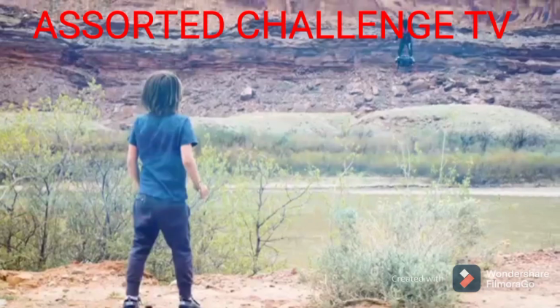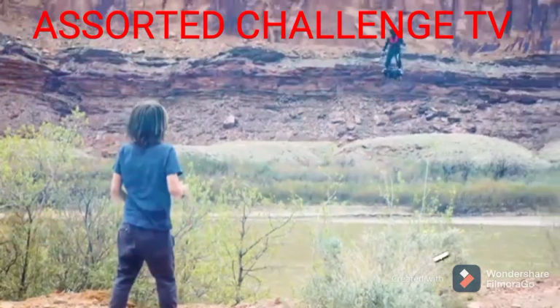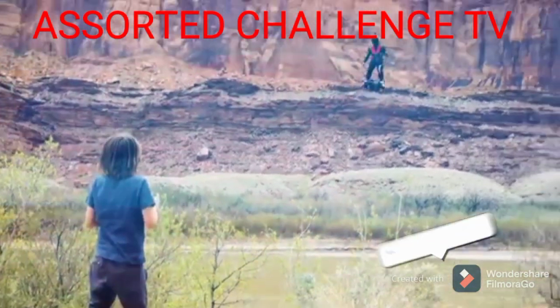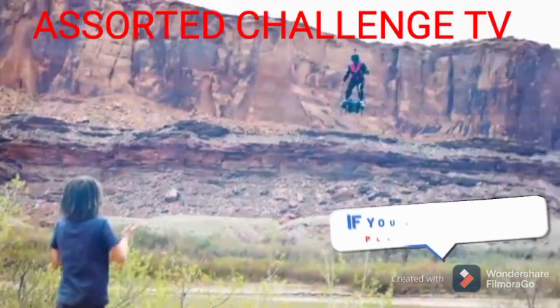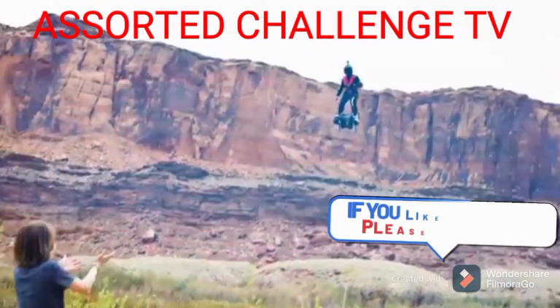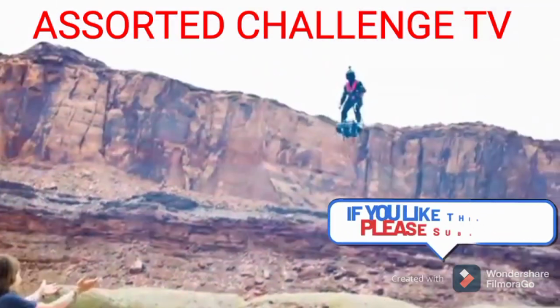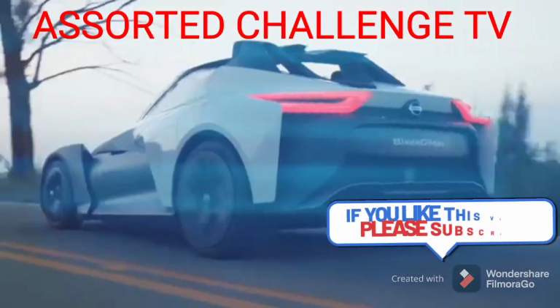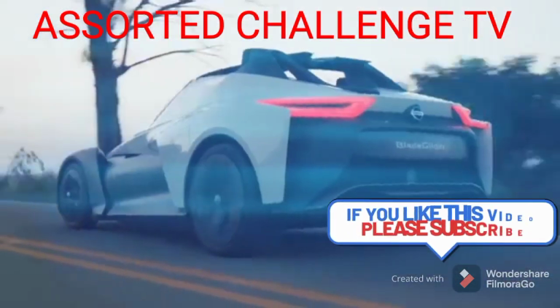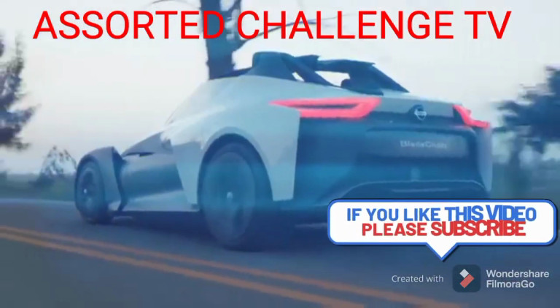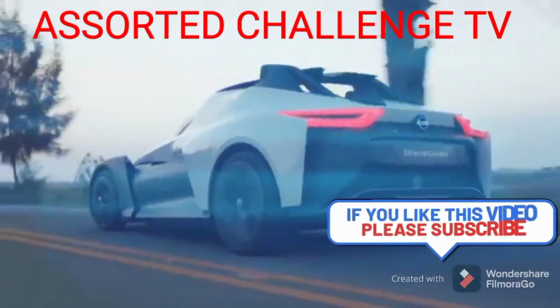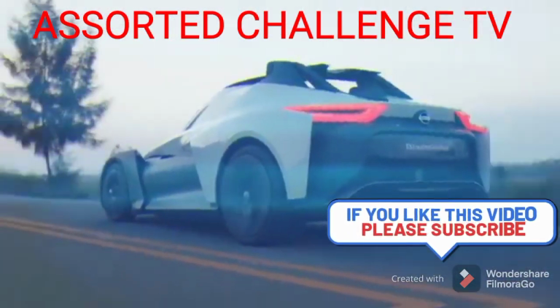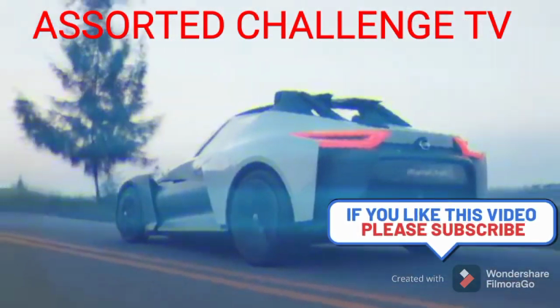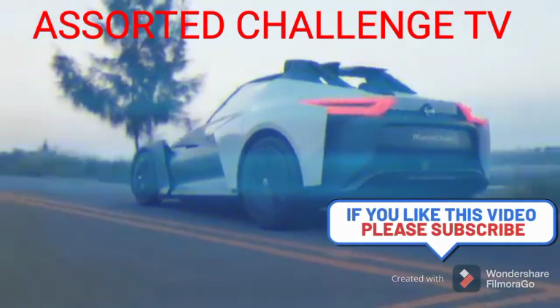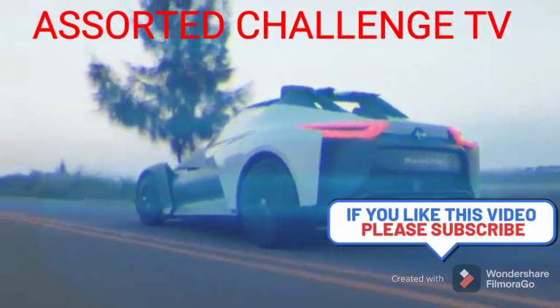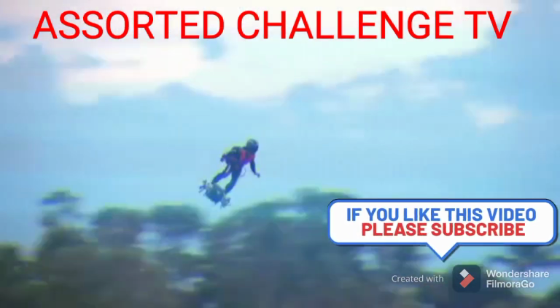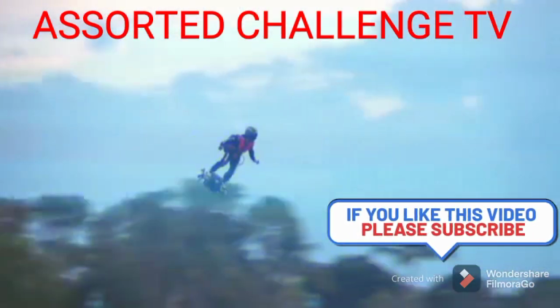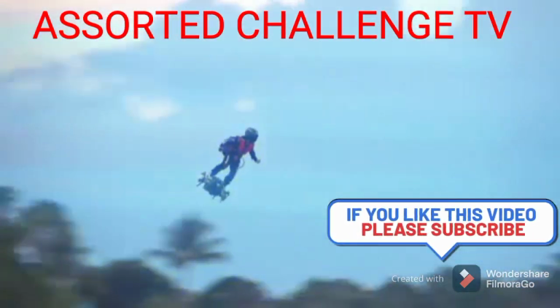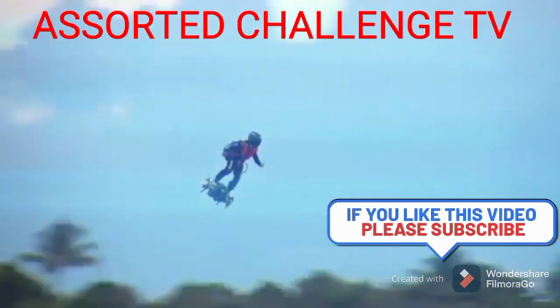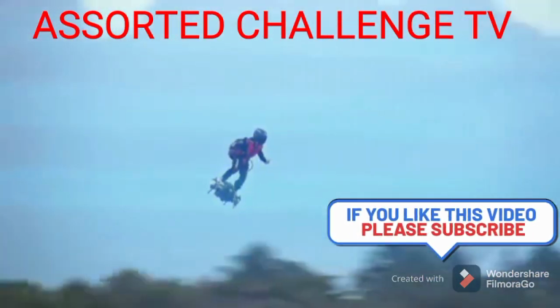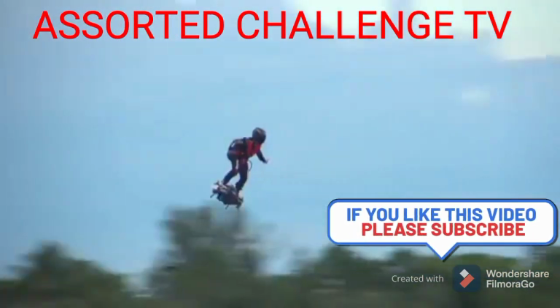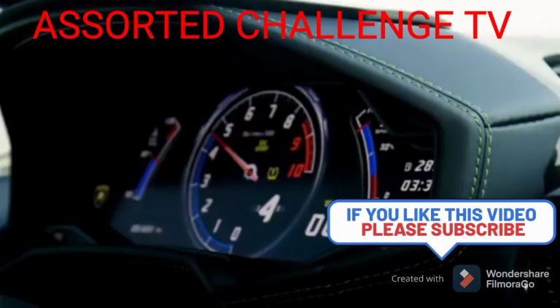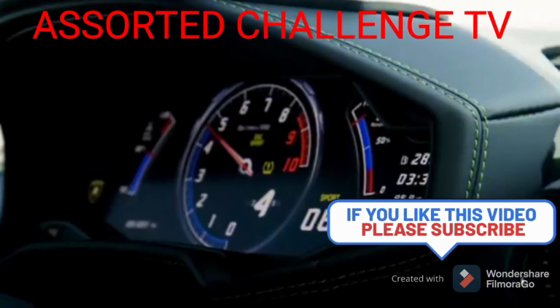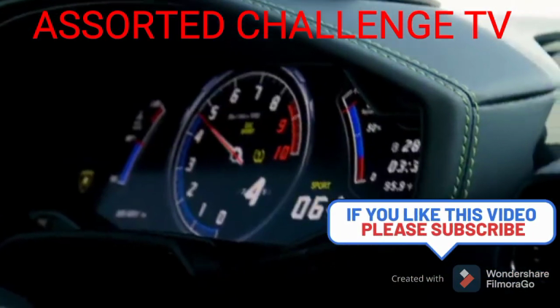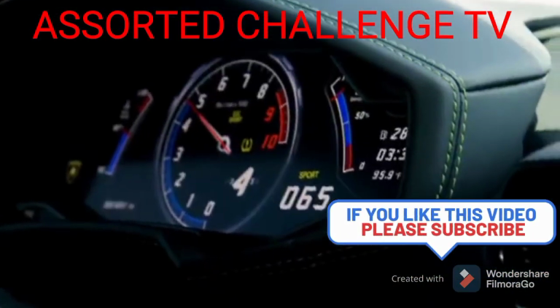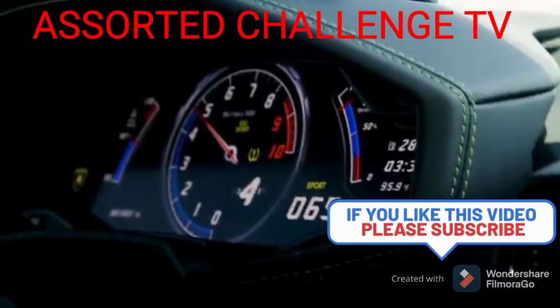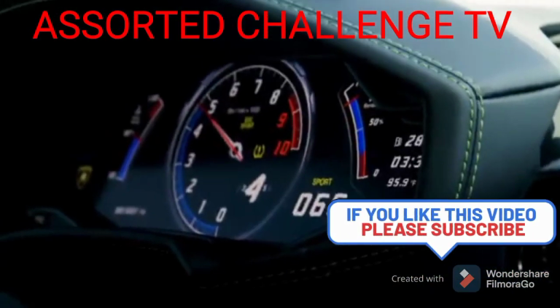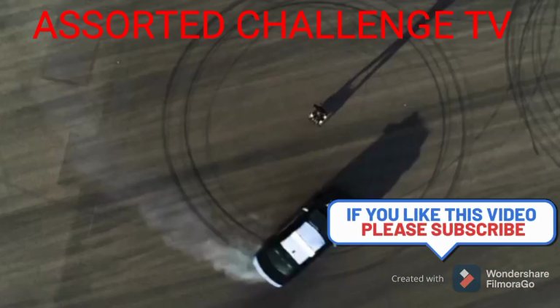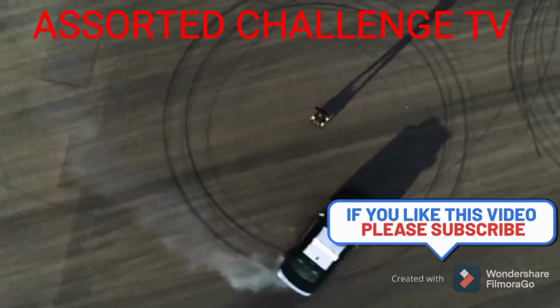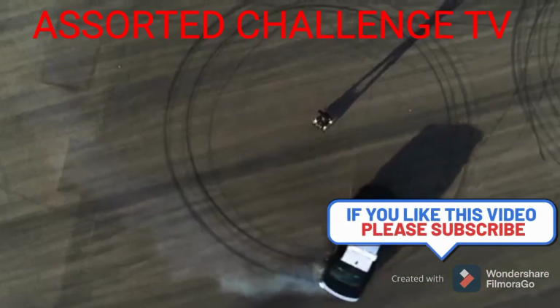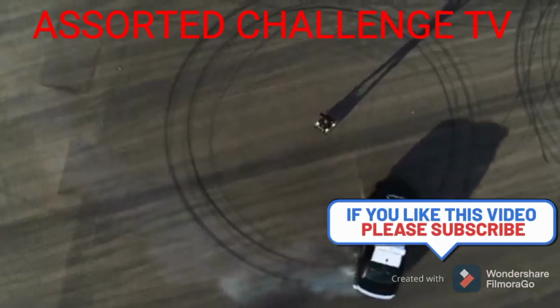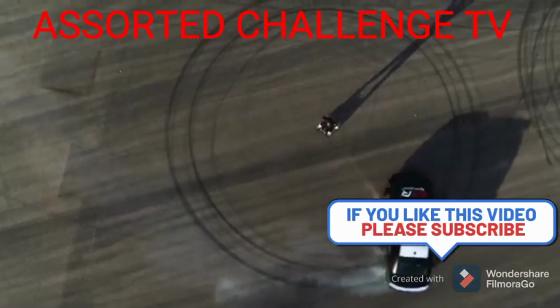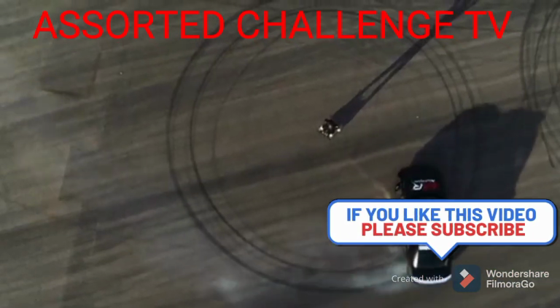Yes, guys, once again, this is Assorted Challenge TV and welcome back to our YouTube channel.